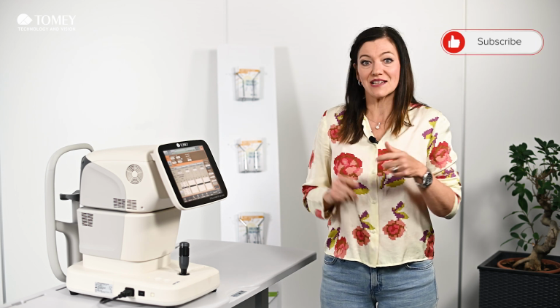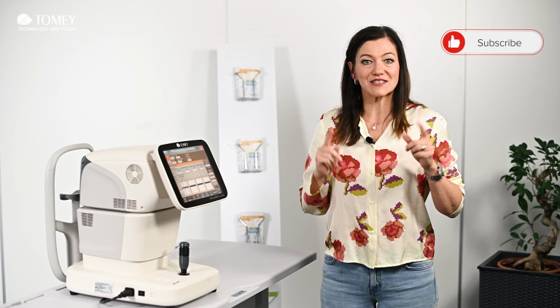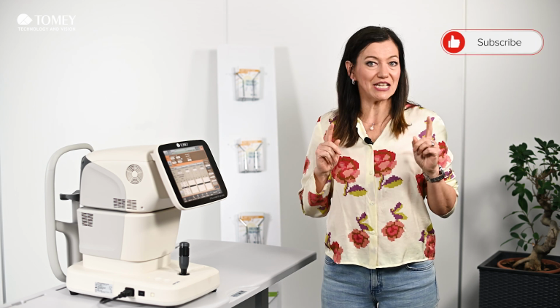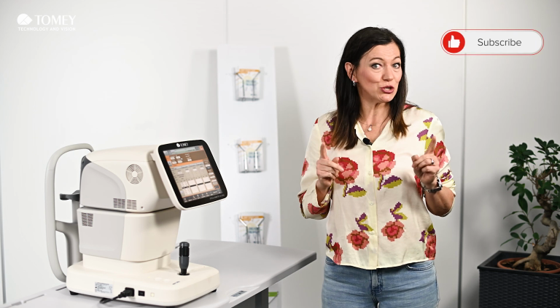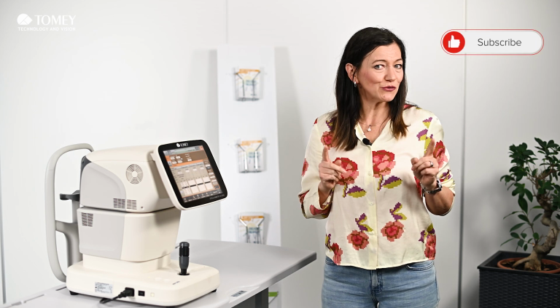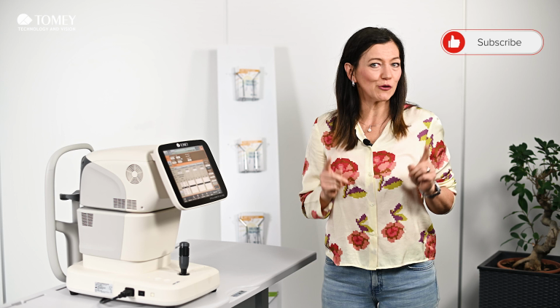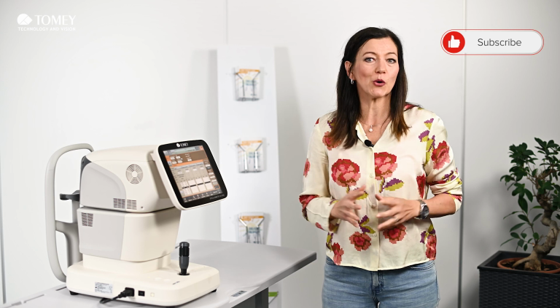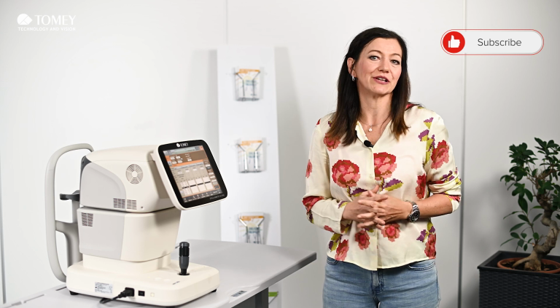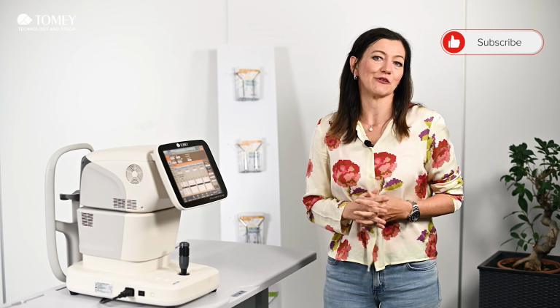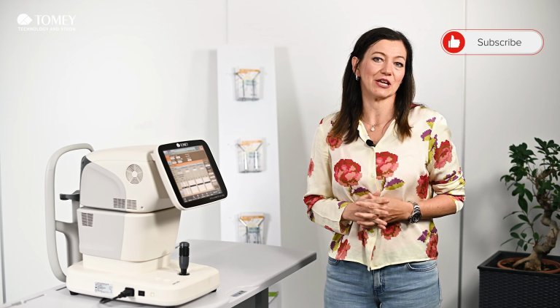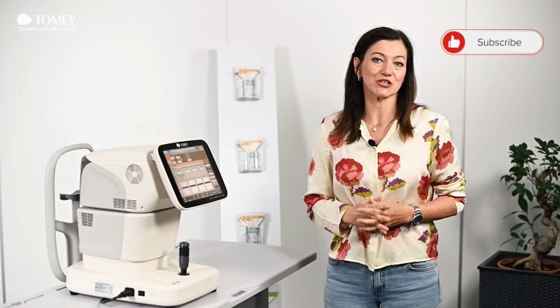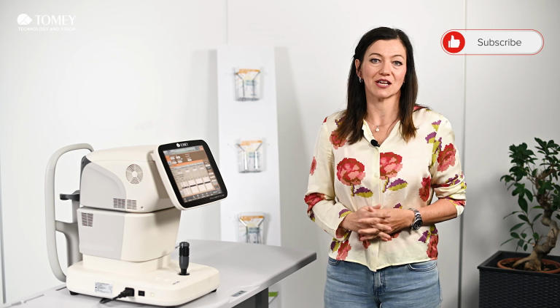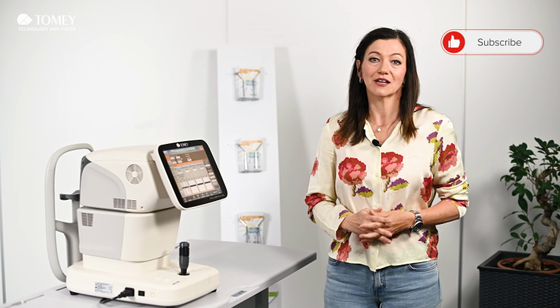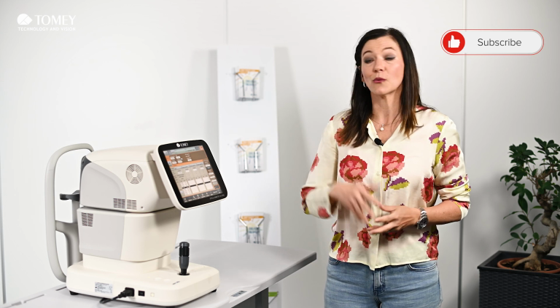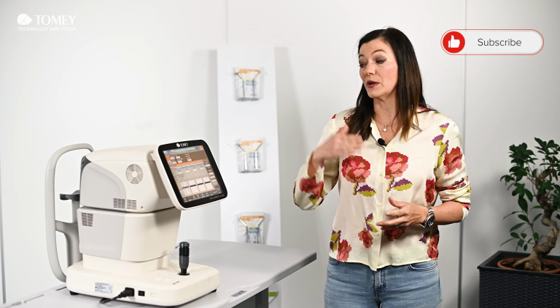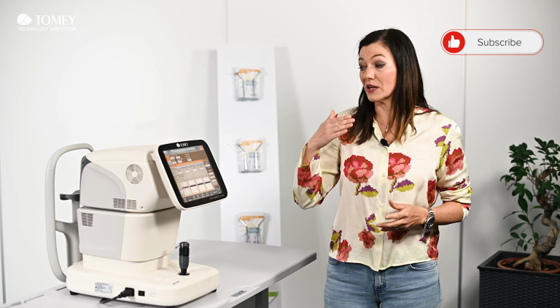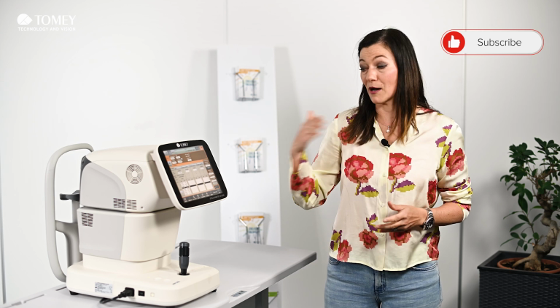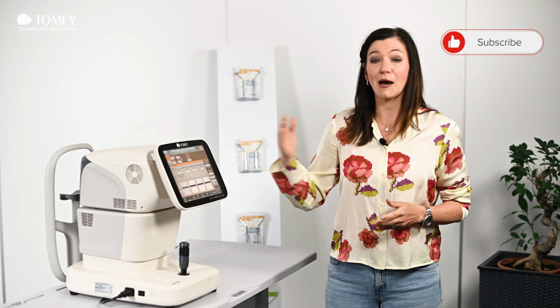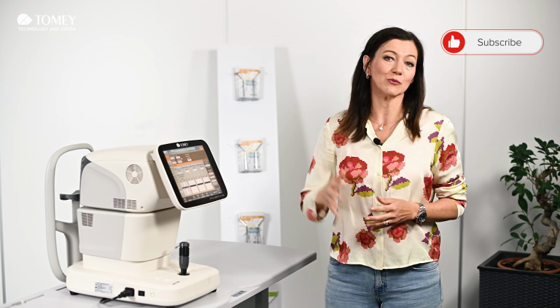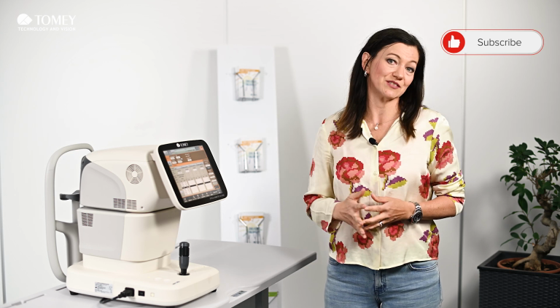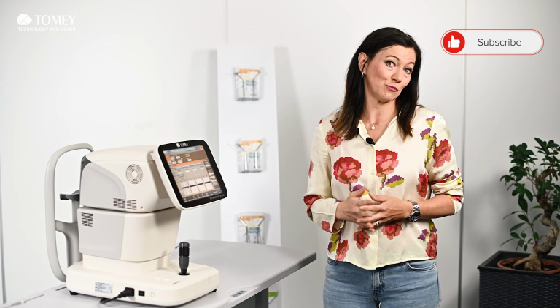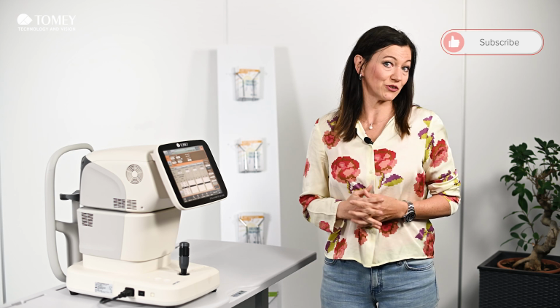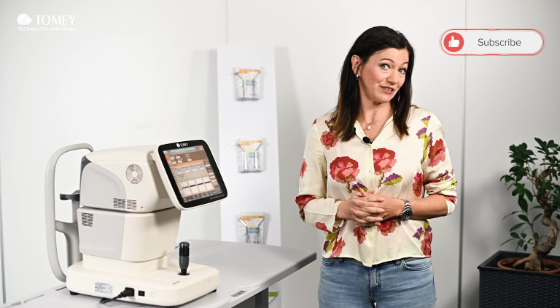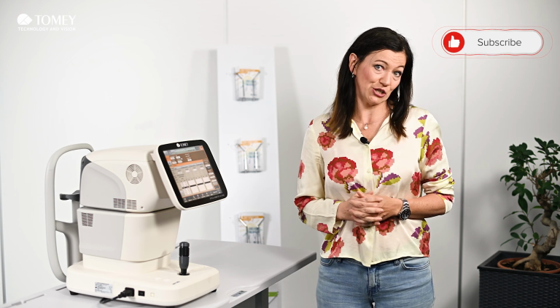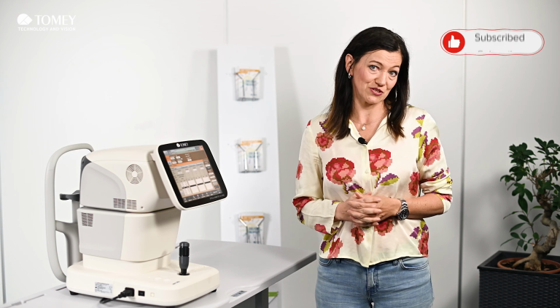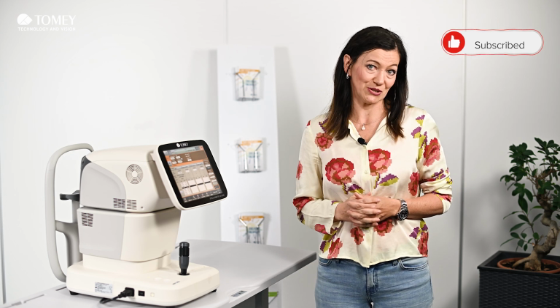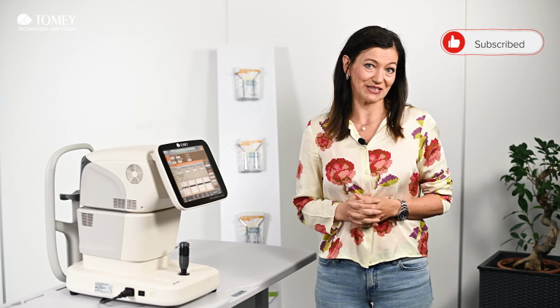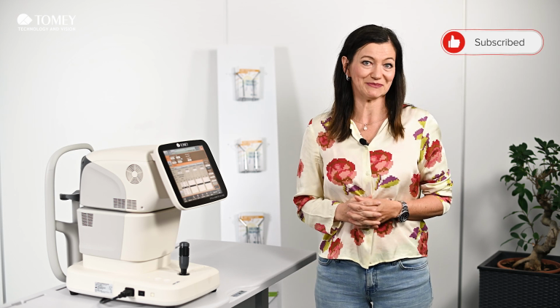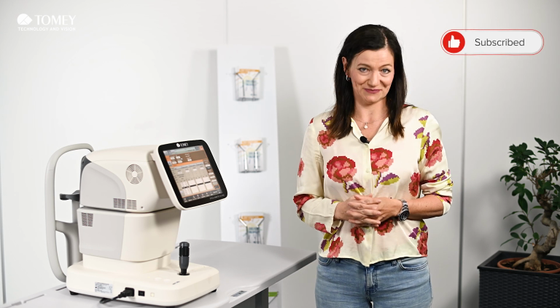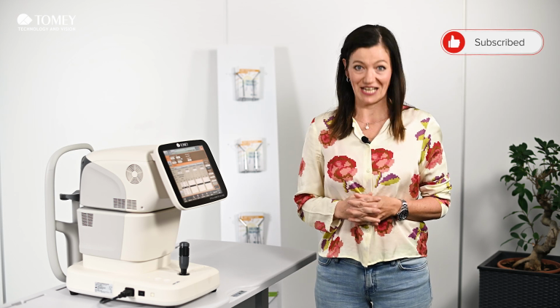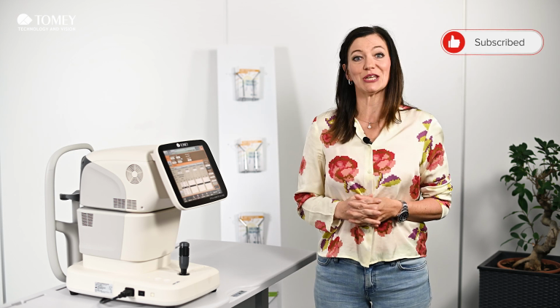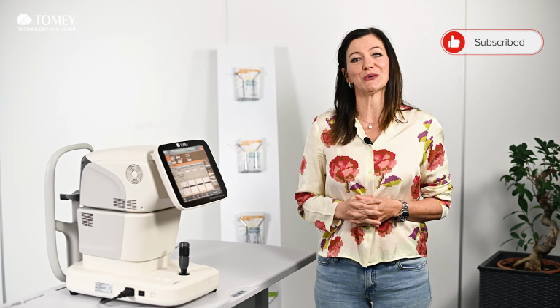Stay tuned for more information. We will come up with some more videos on it. Thank you.